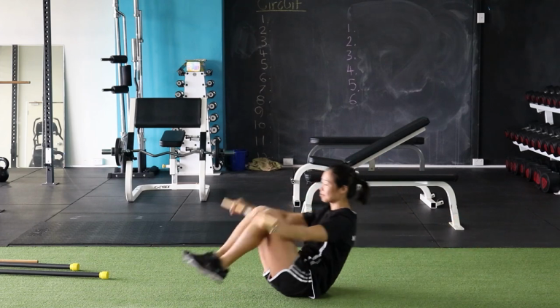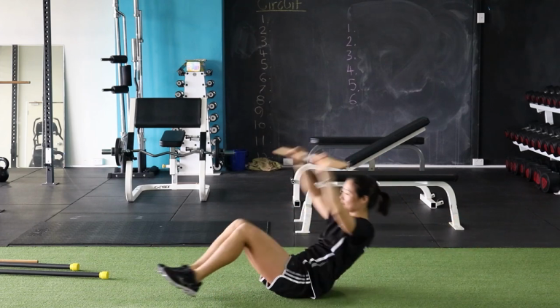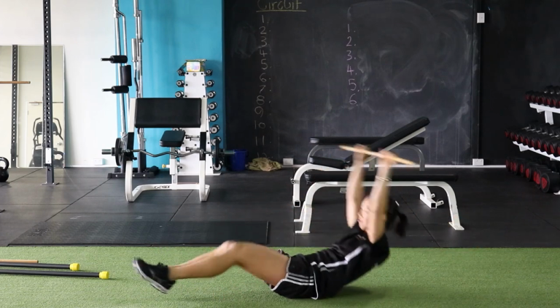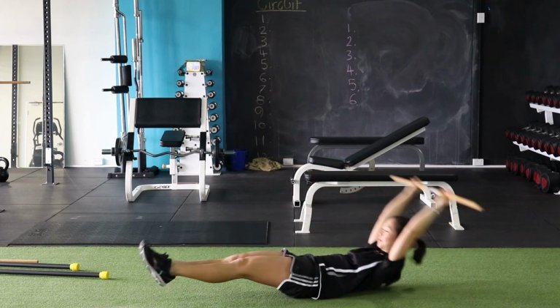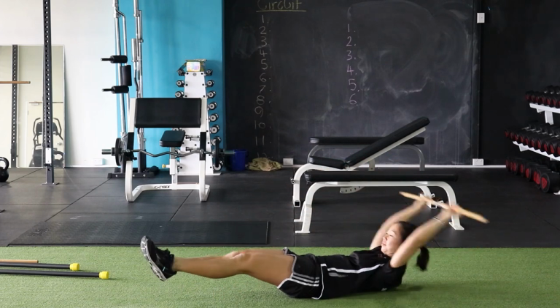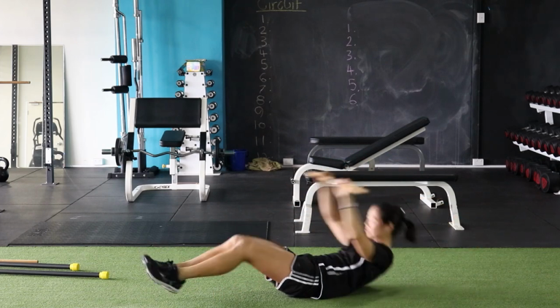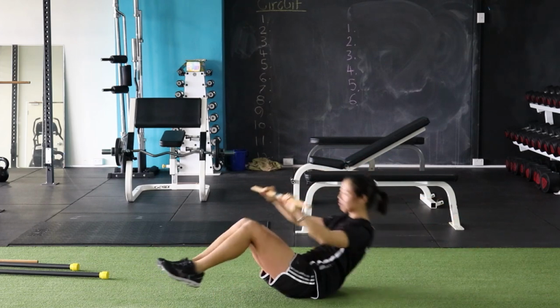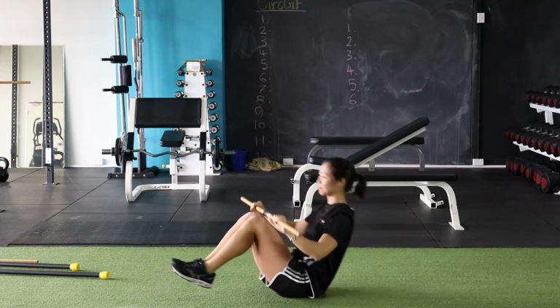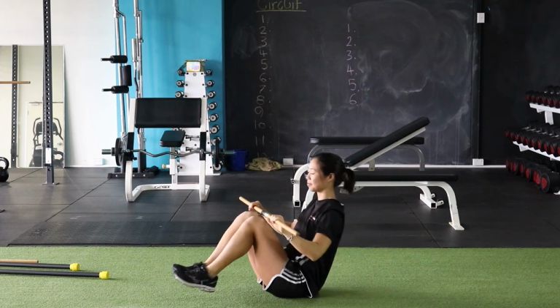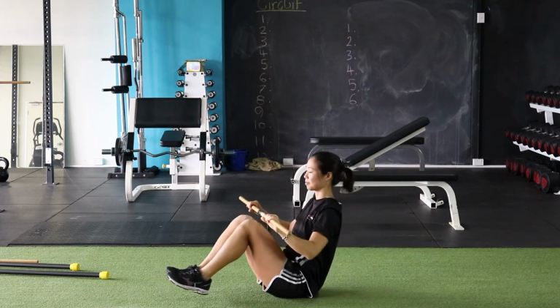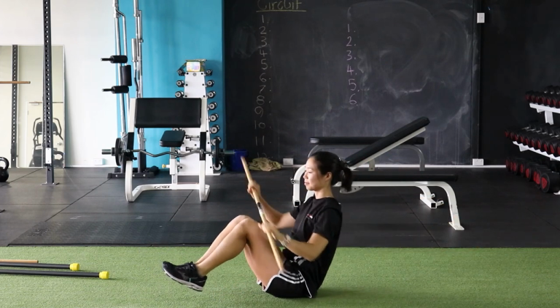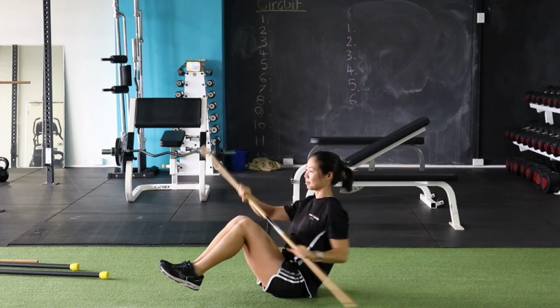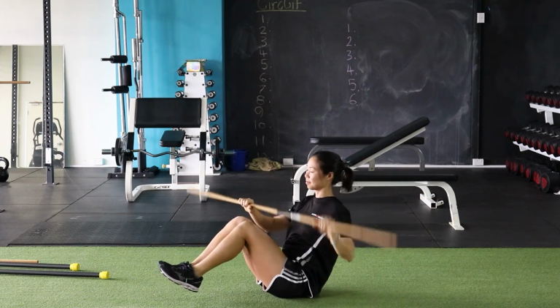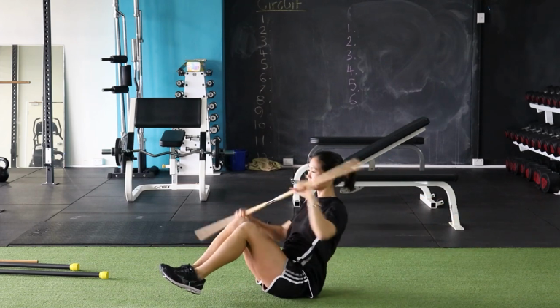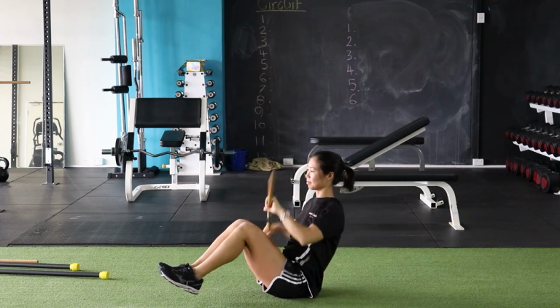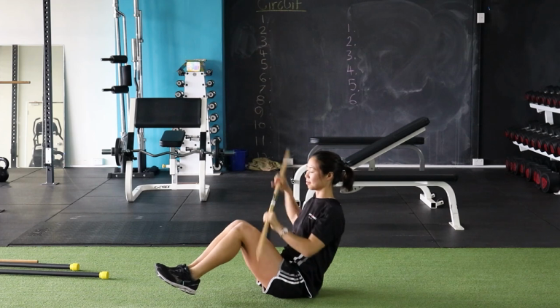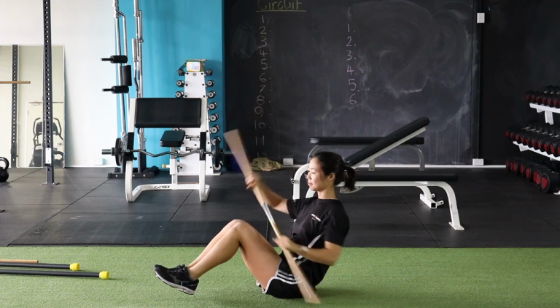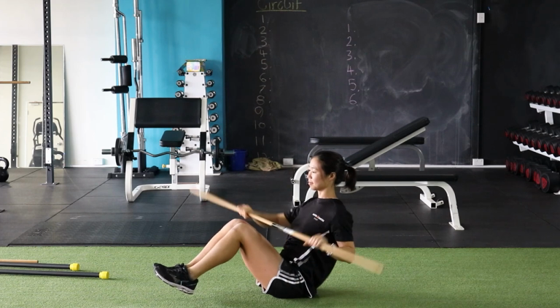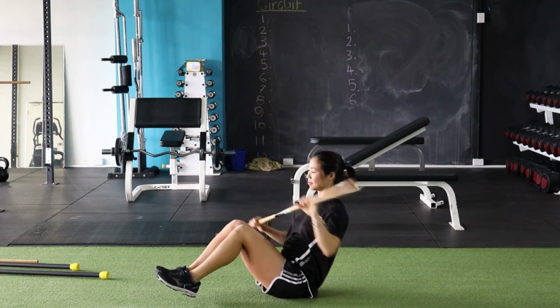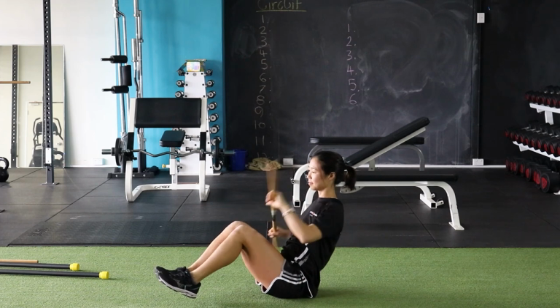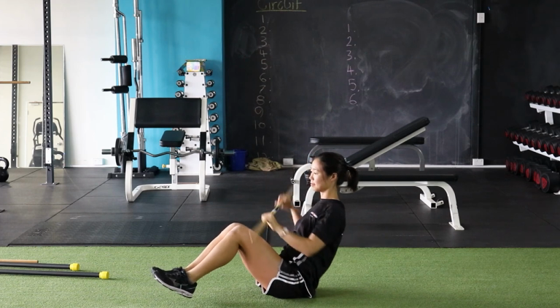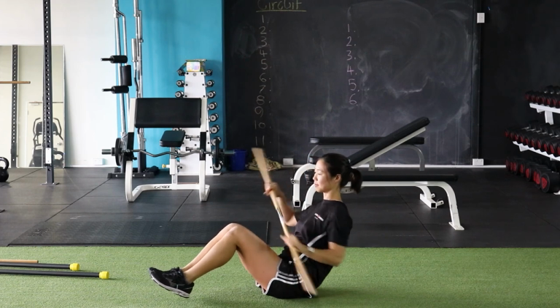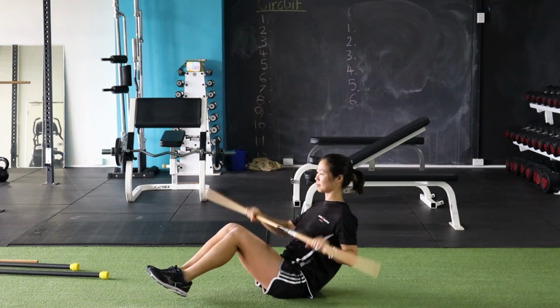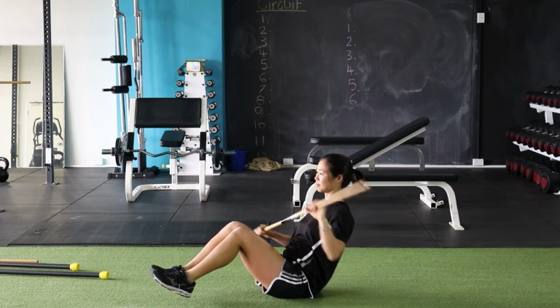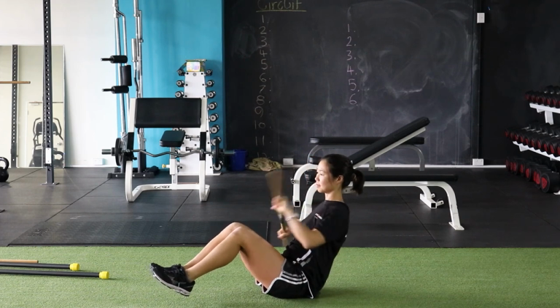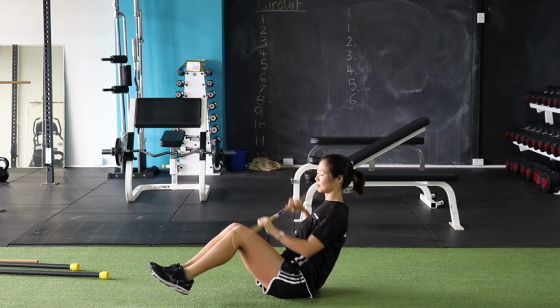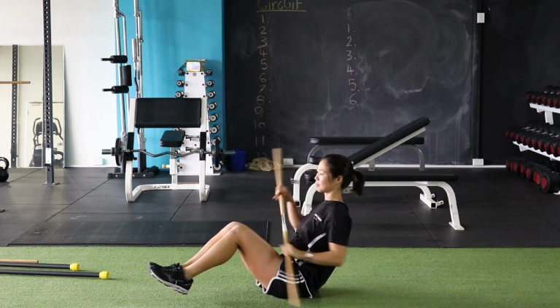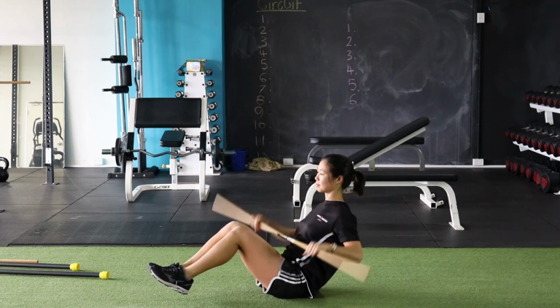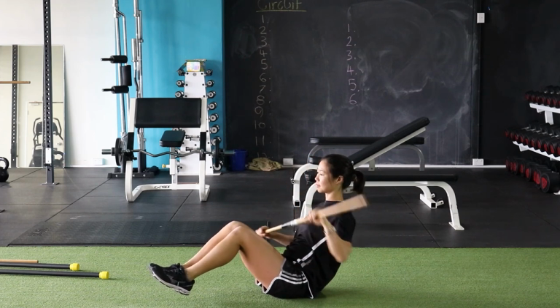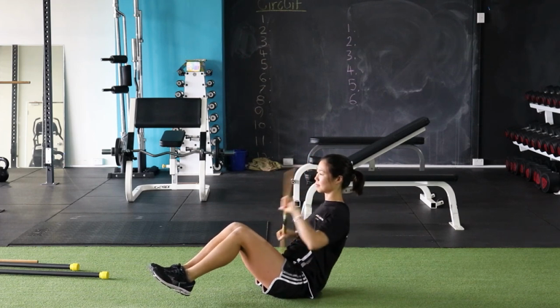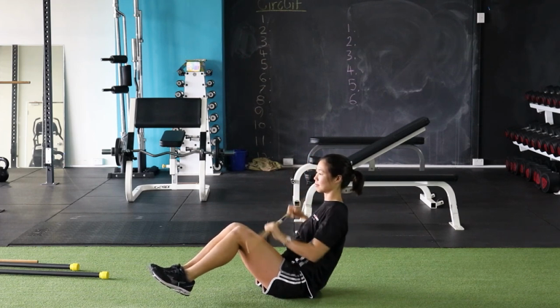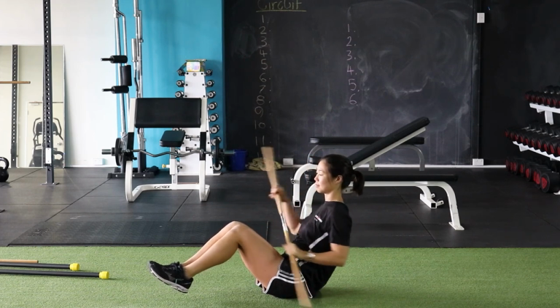Our next exercise we call the paddlers. We're going to hold a zed sit position and just simulate rowing a canoe.